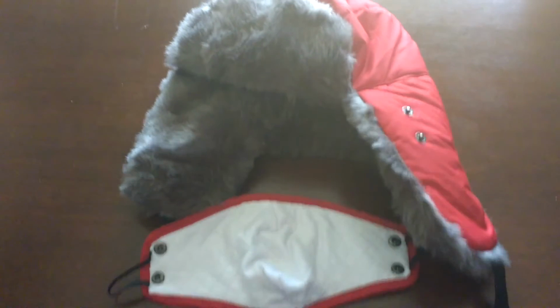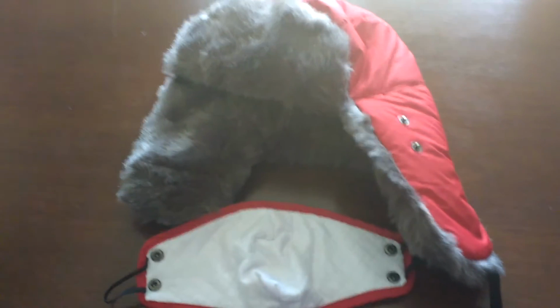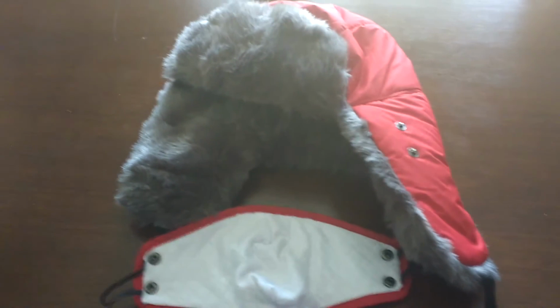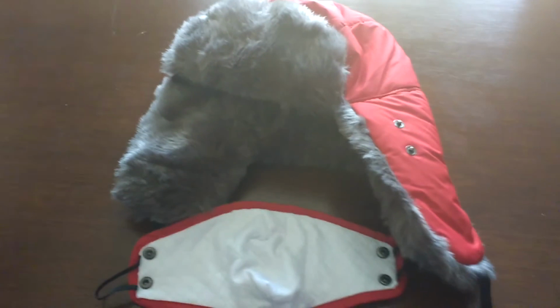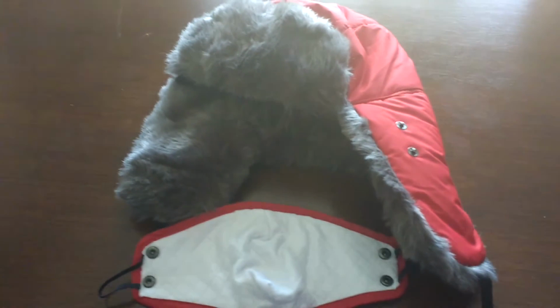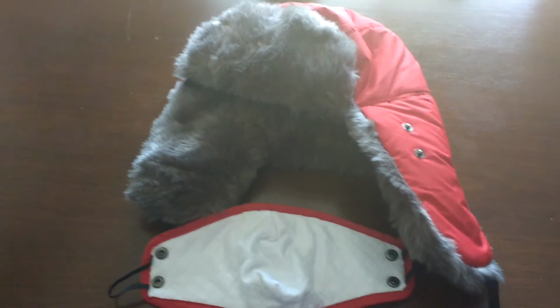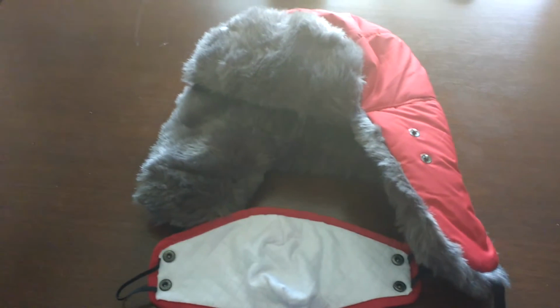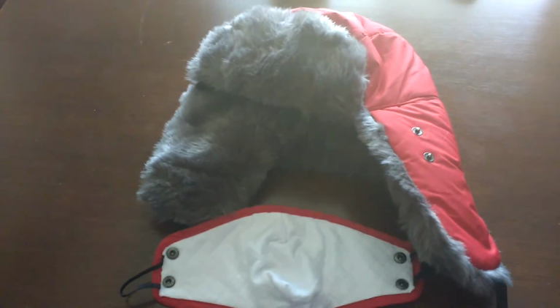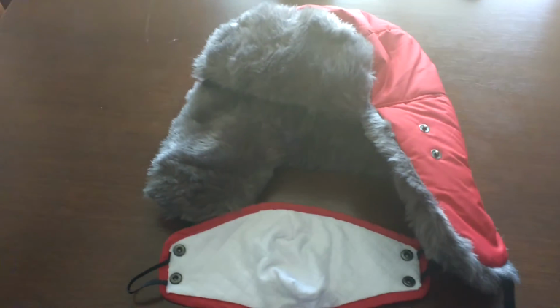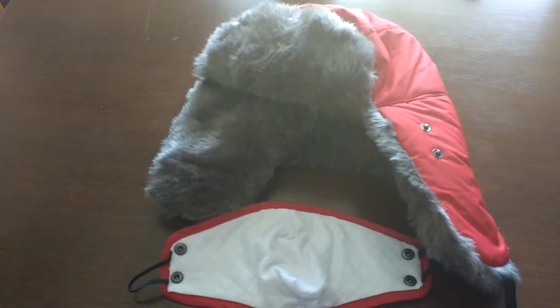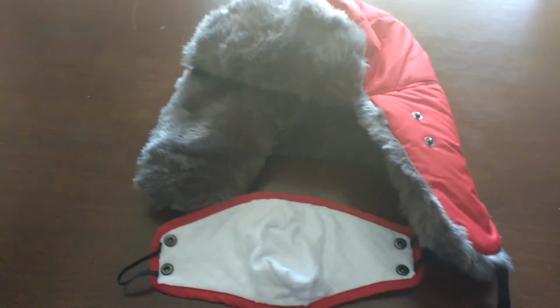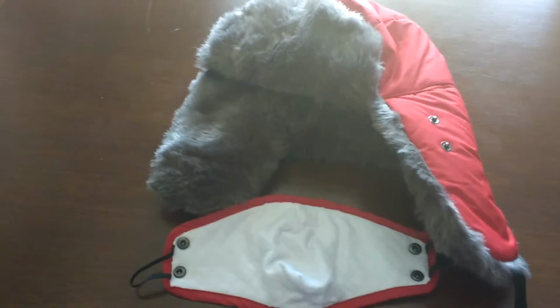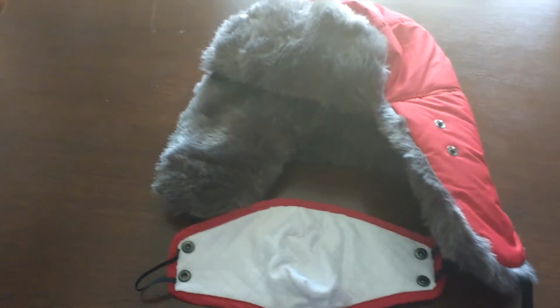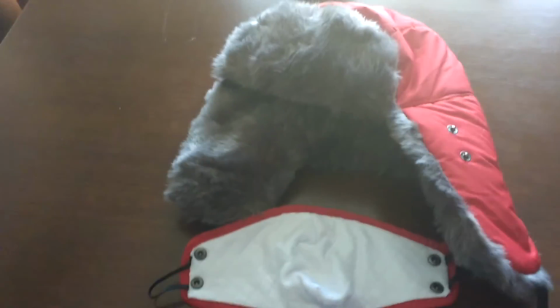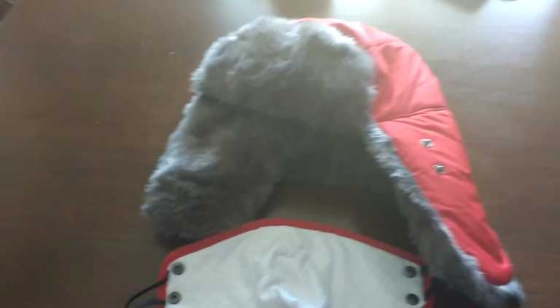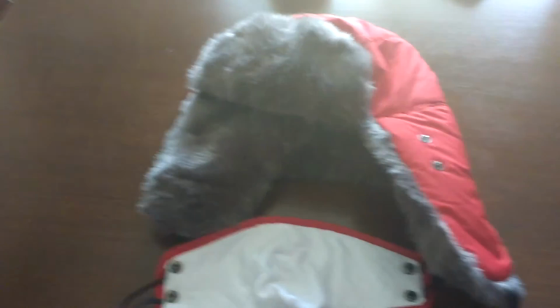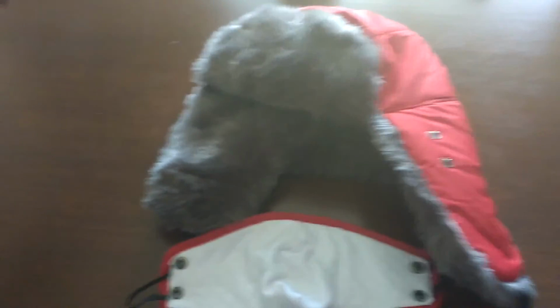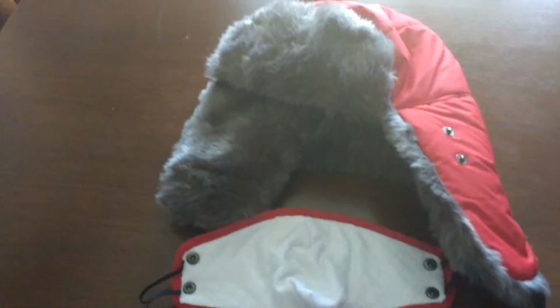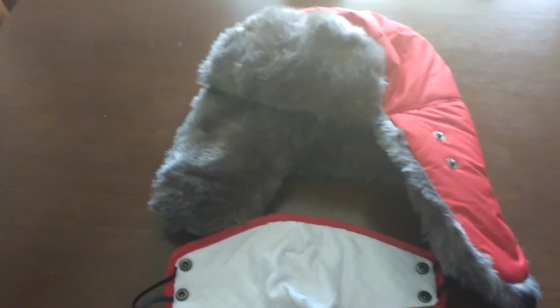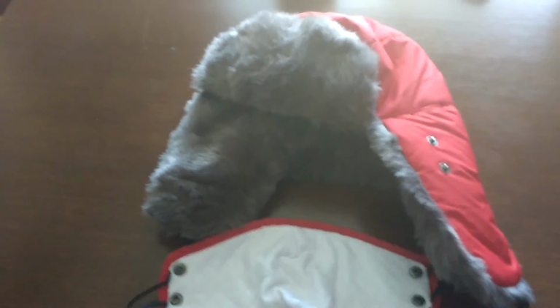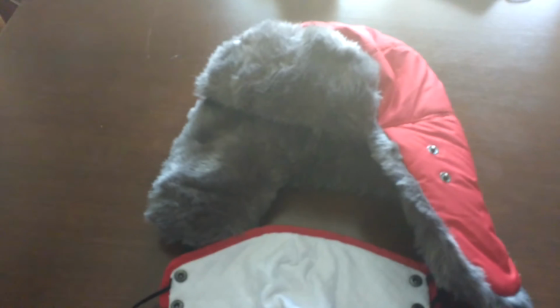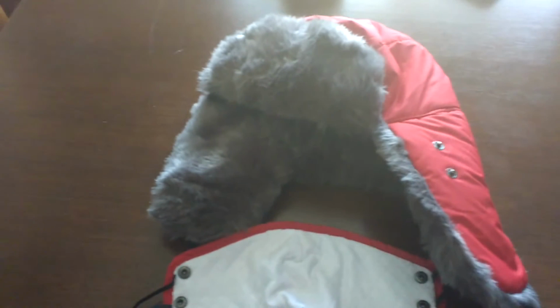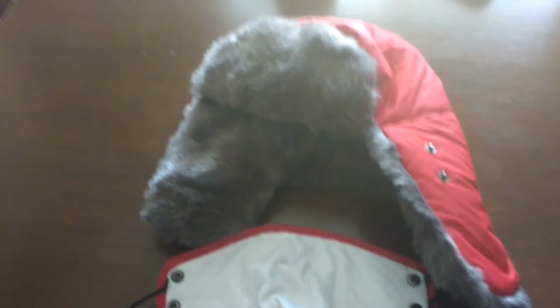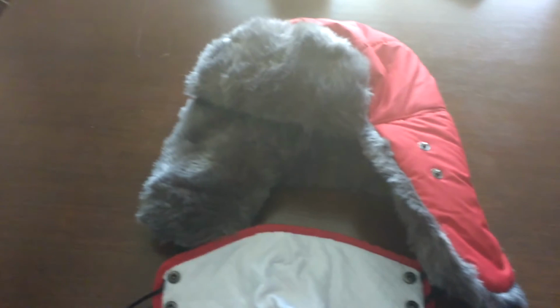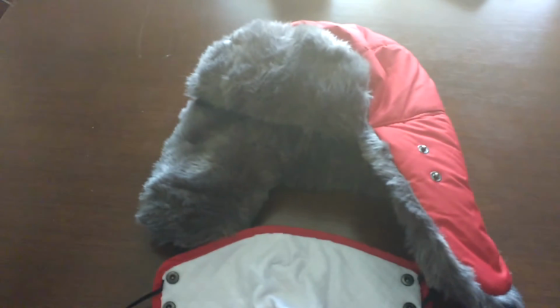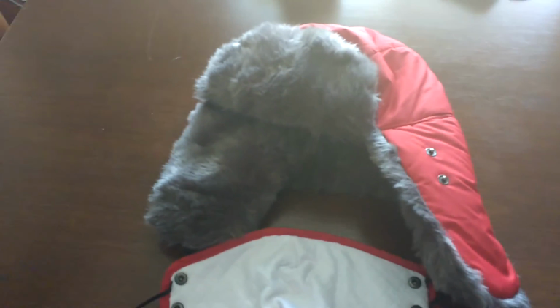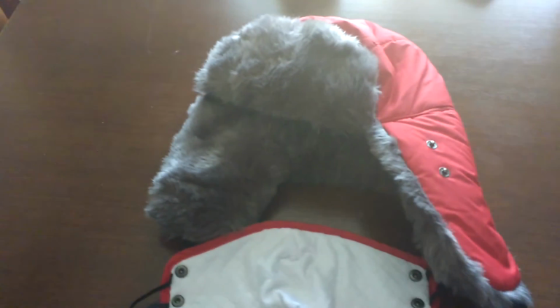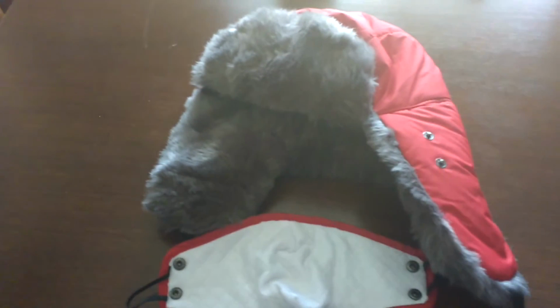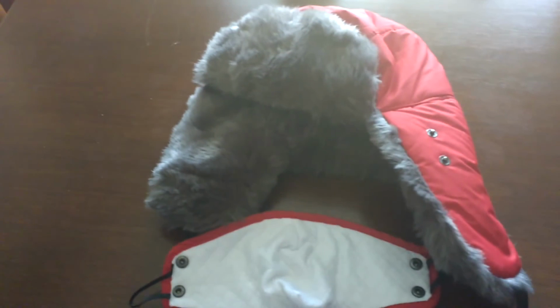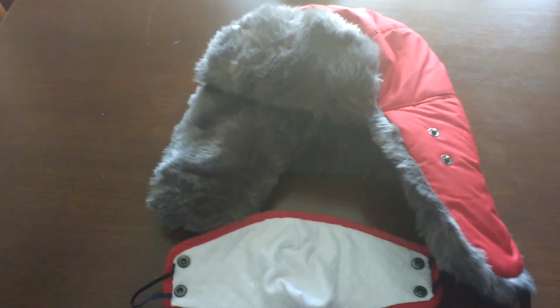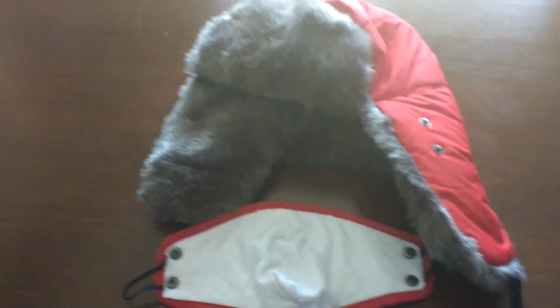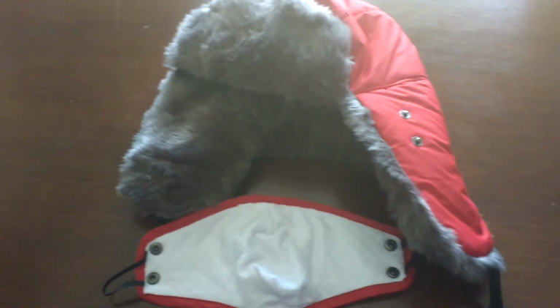I totally love this hat and I will continue to use it for as long as I can.